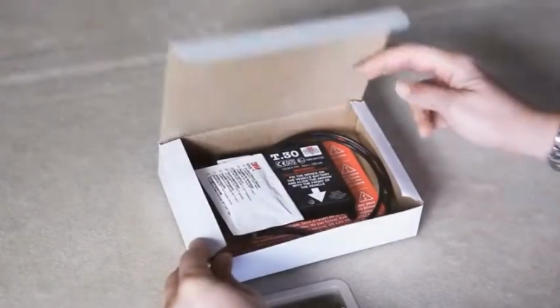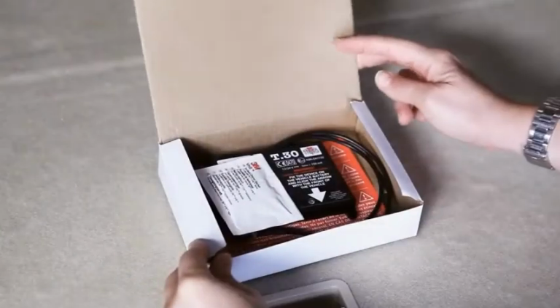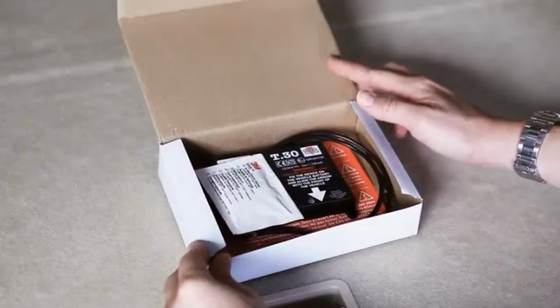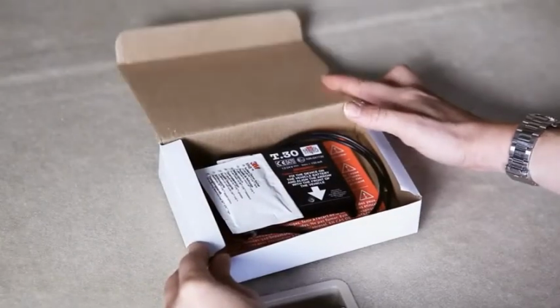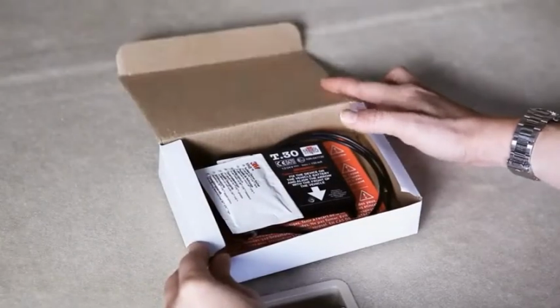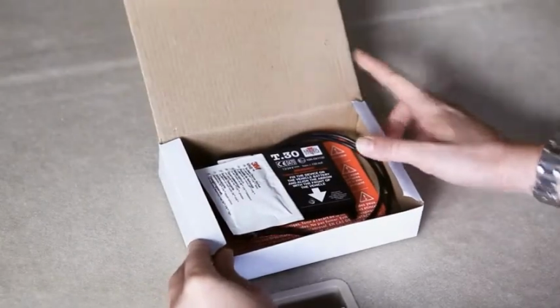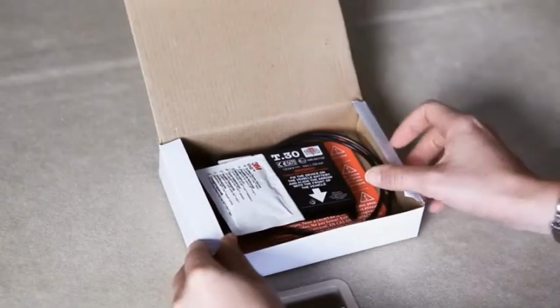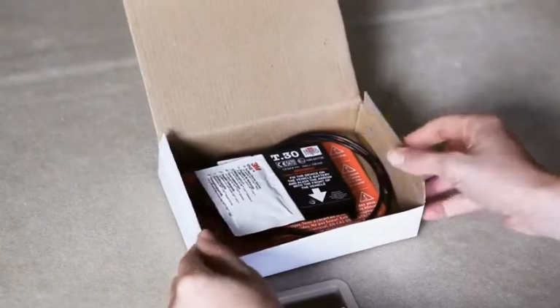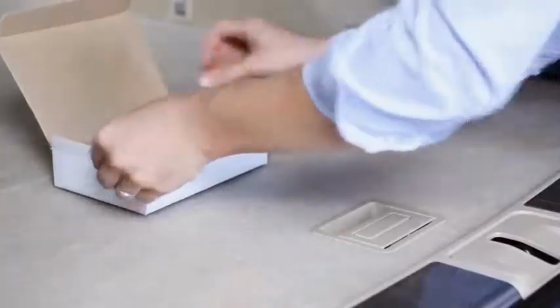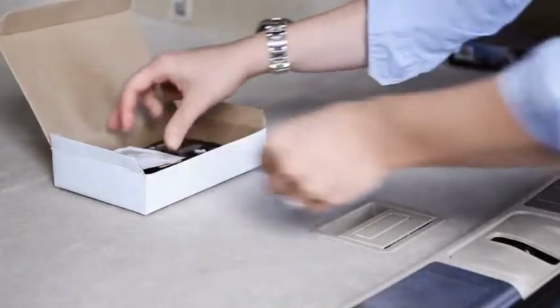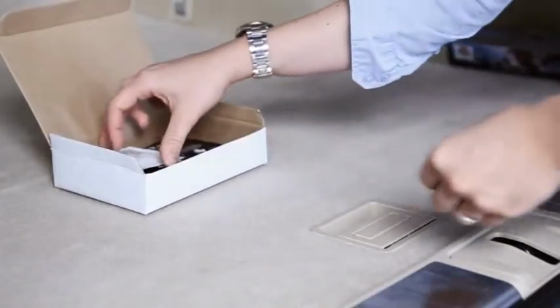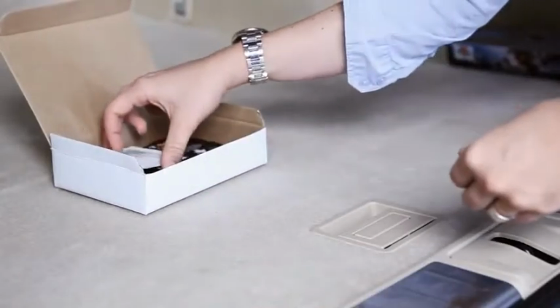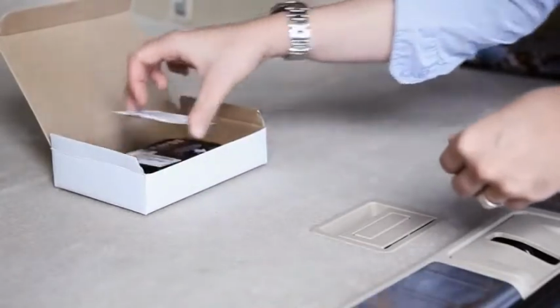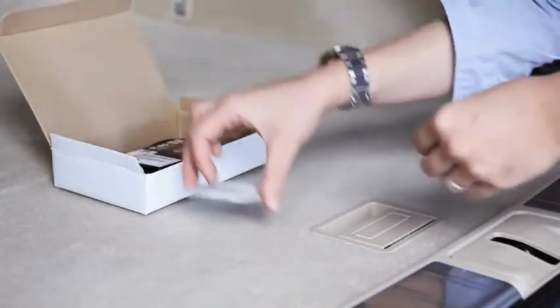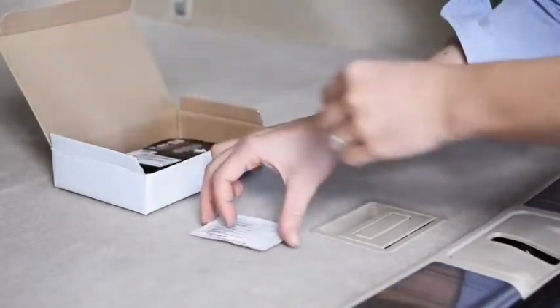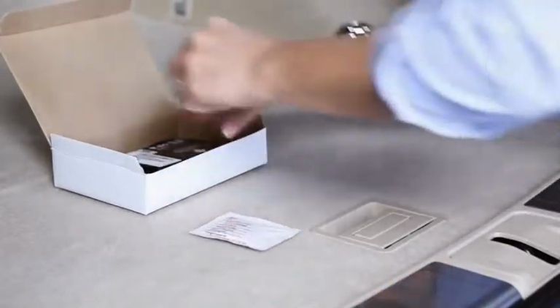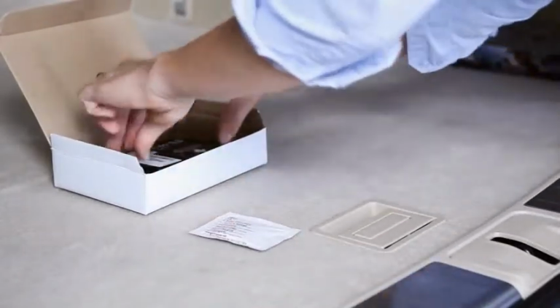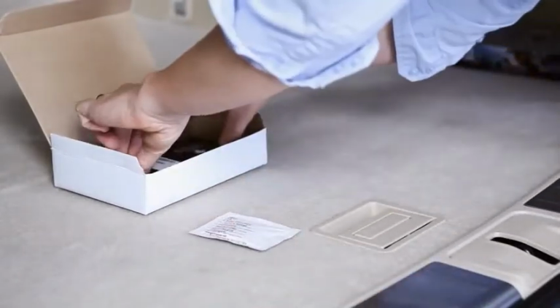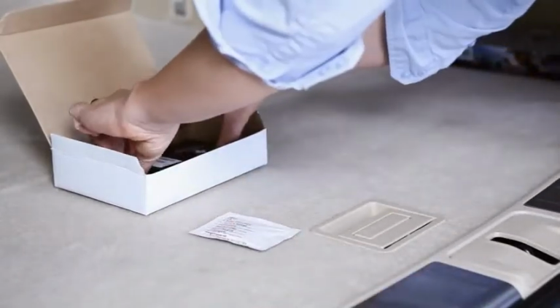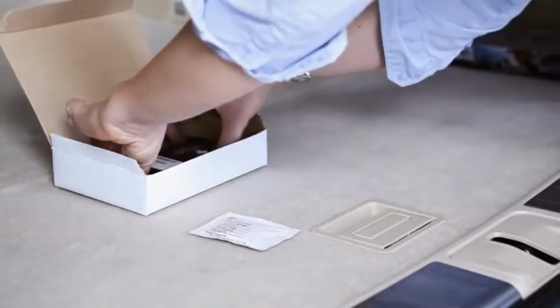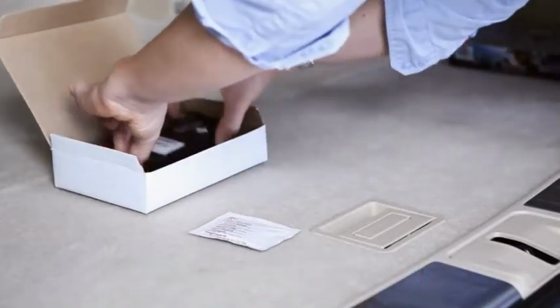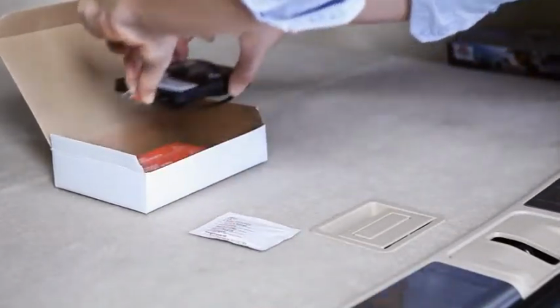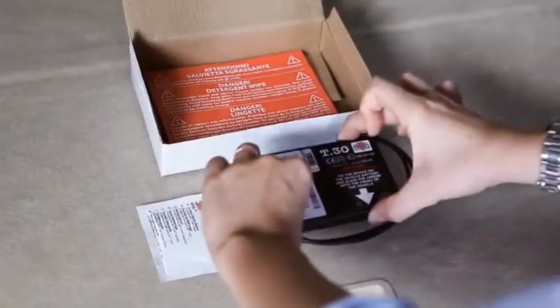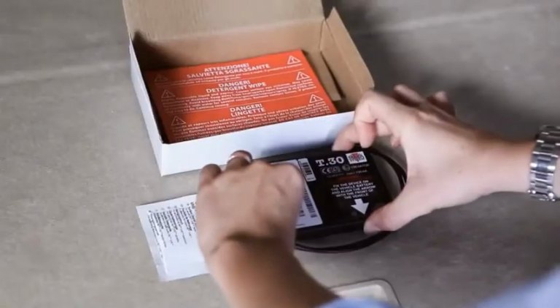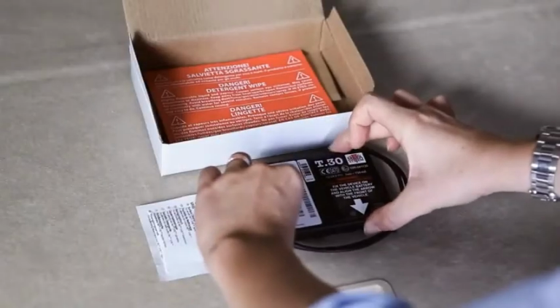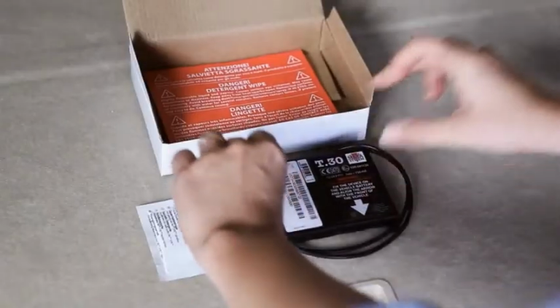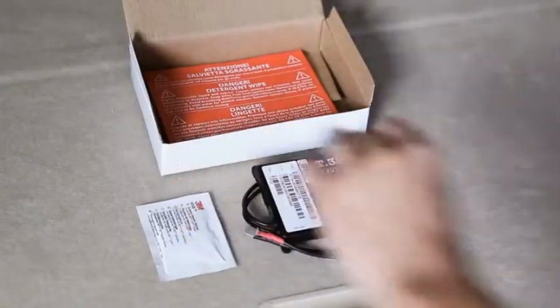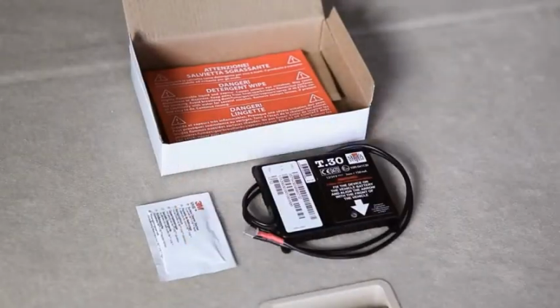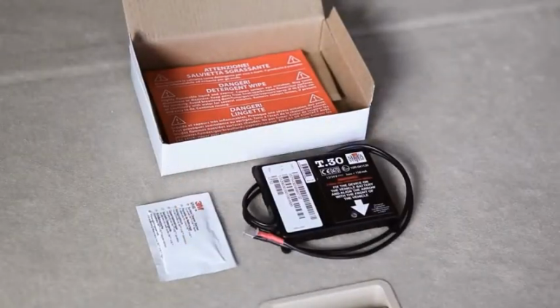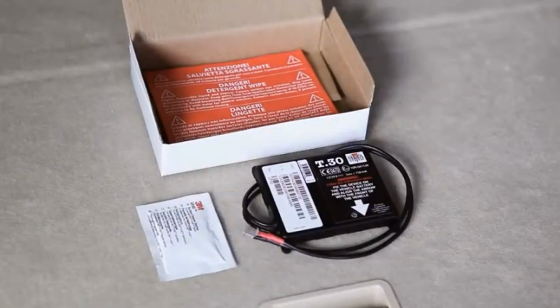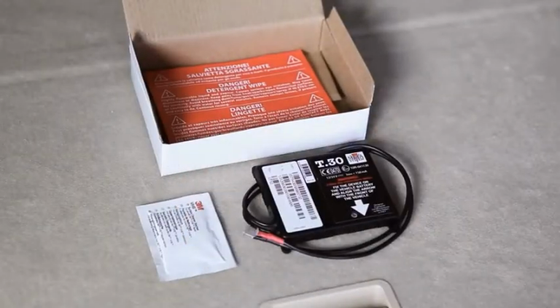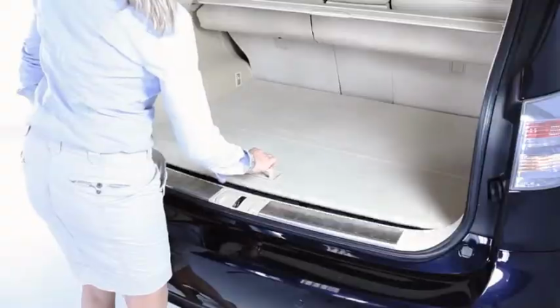Inside the package you will find the T30 box and the degreaser wipe. Now let's watch how it can be installed.